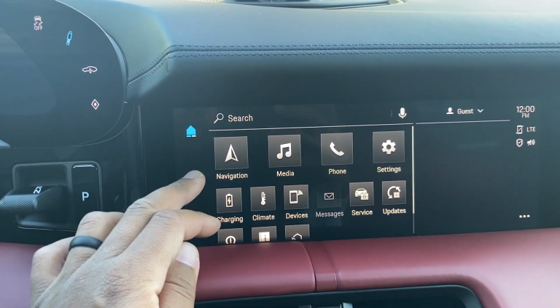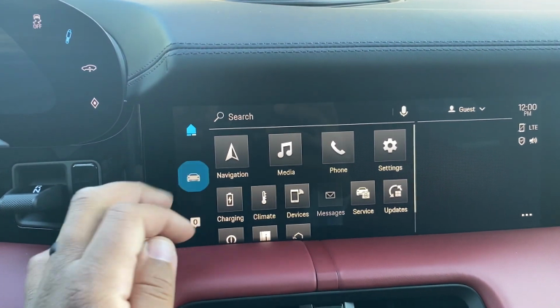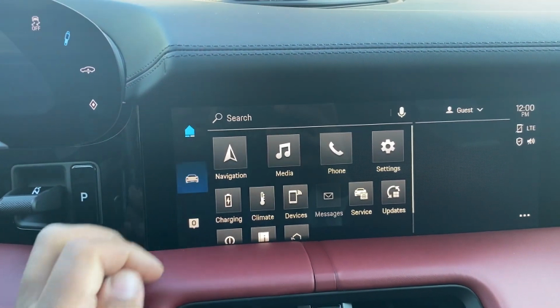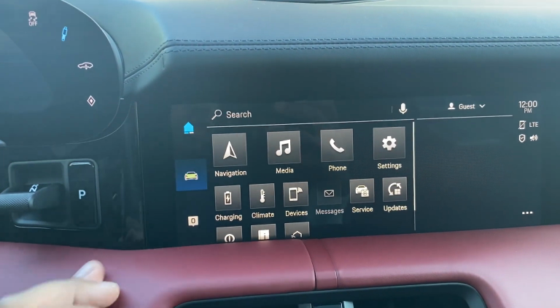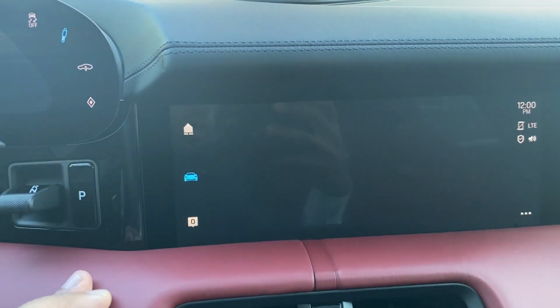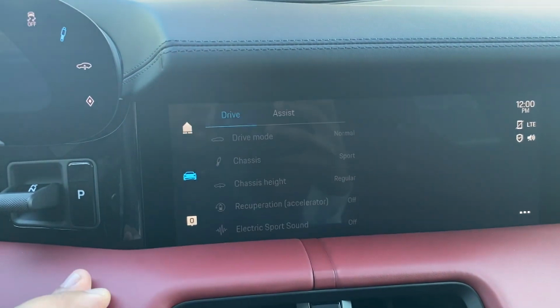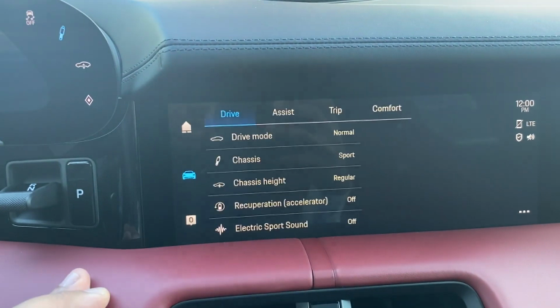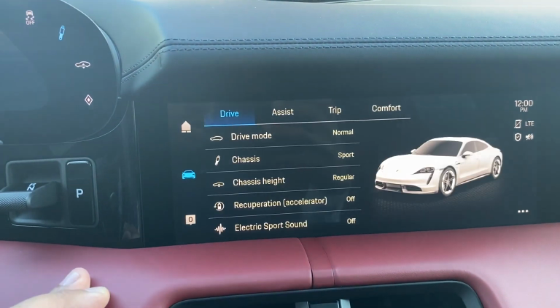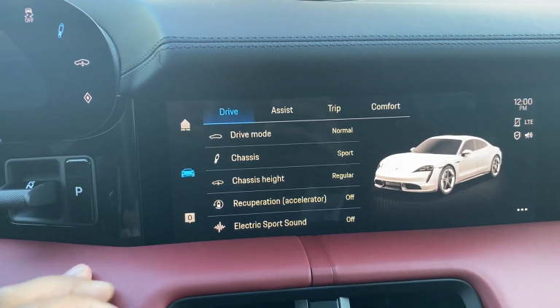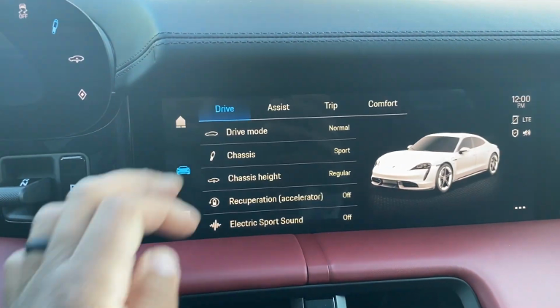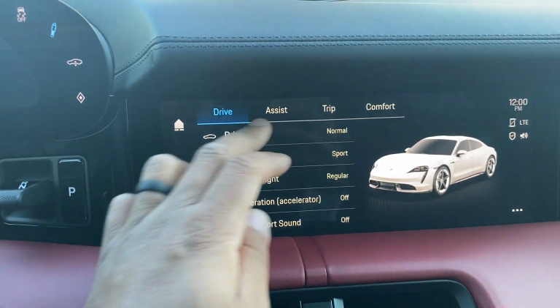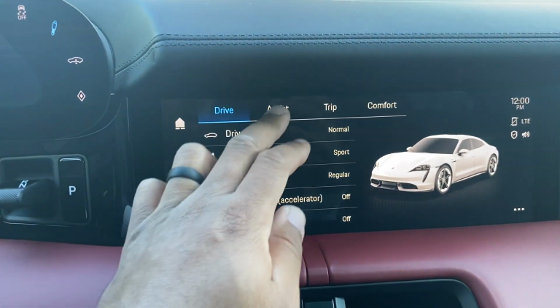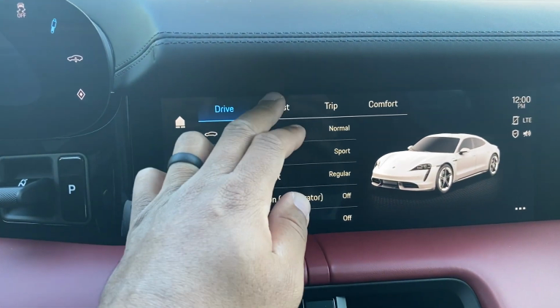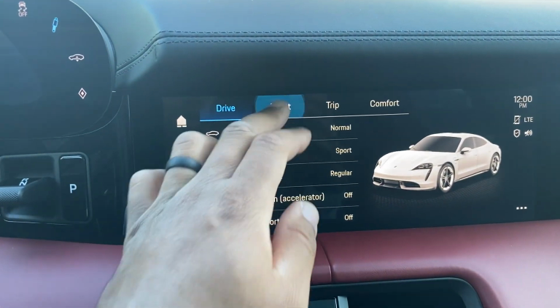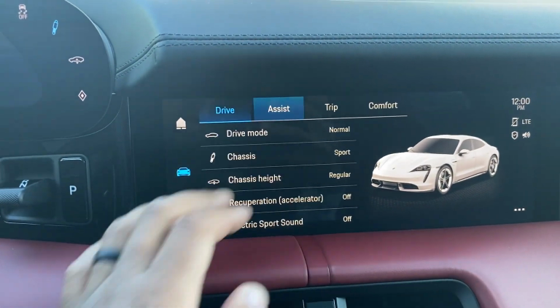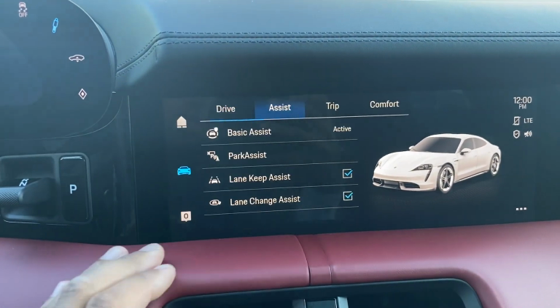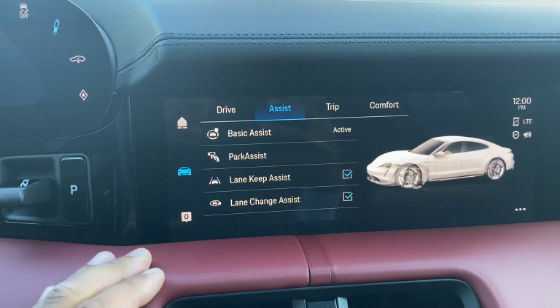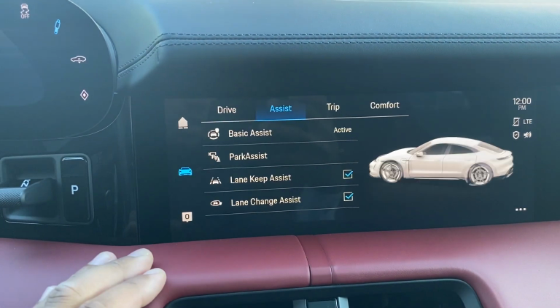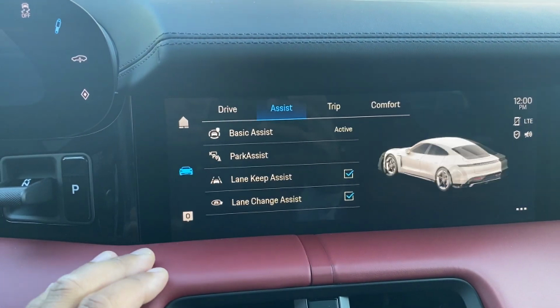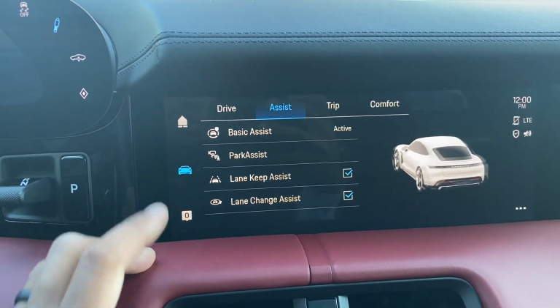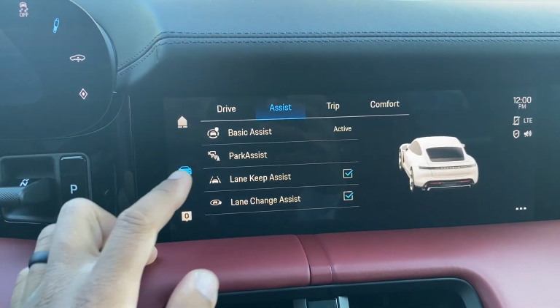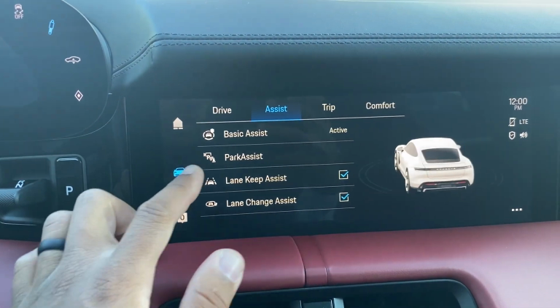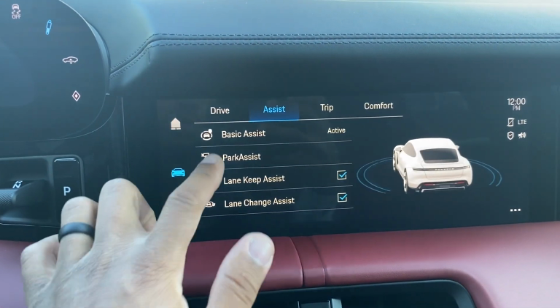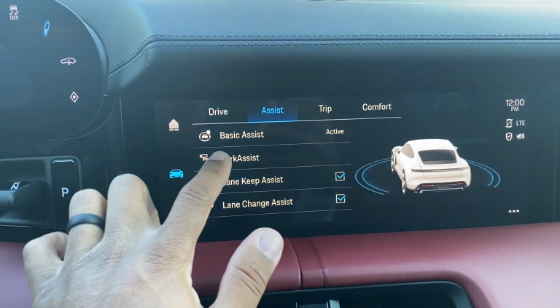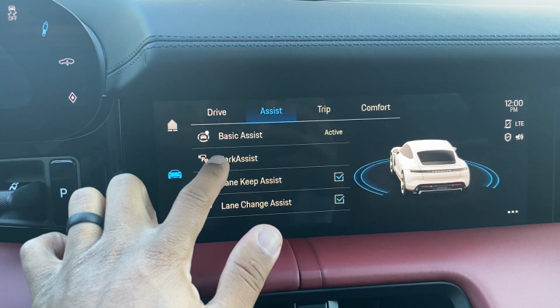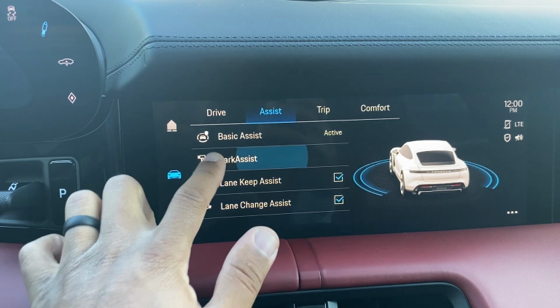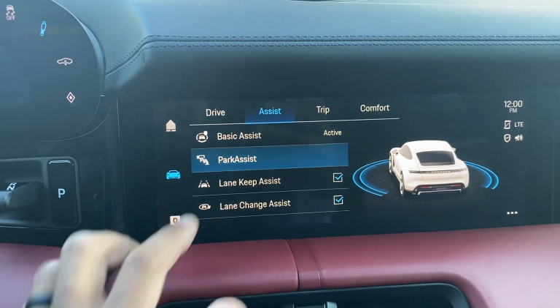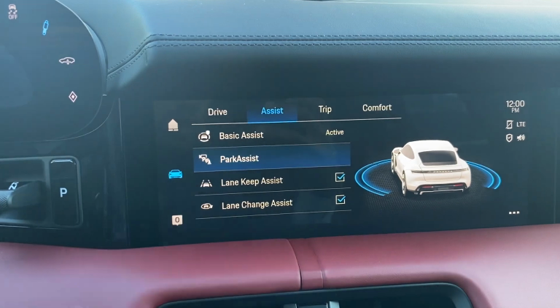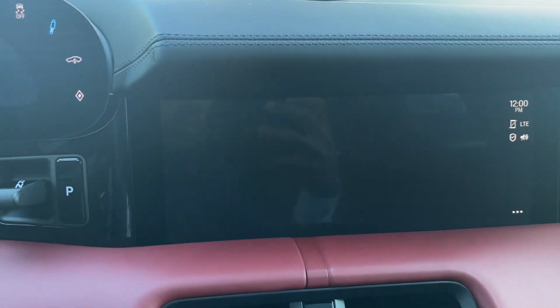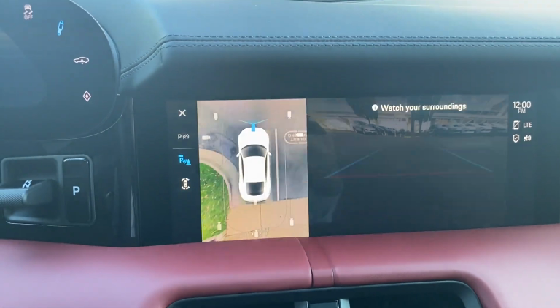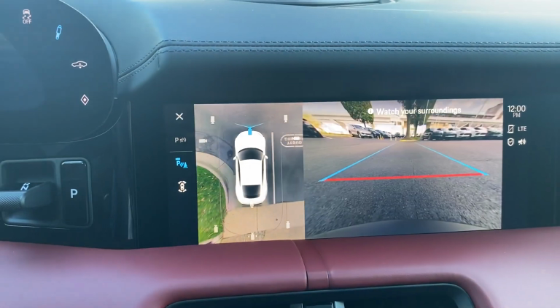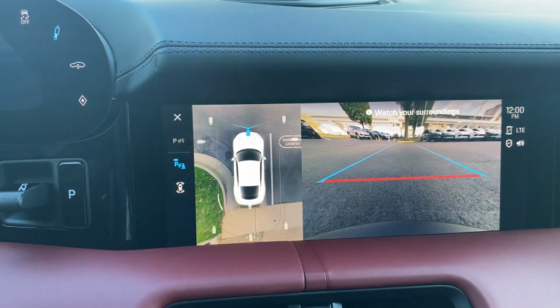If you click Car, go to Assistant Systems, and then Park Assist,